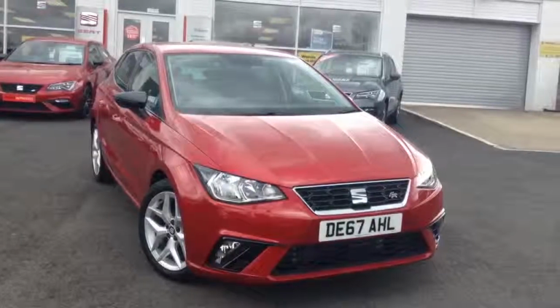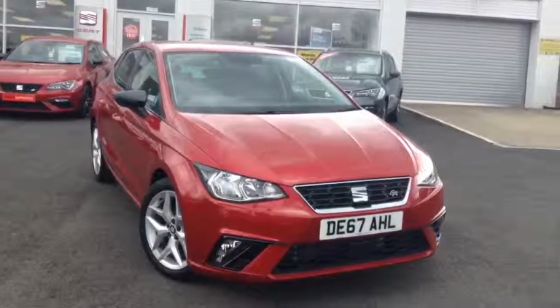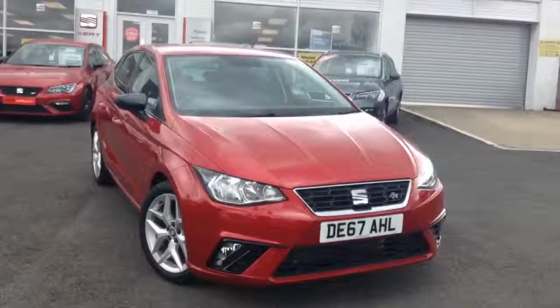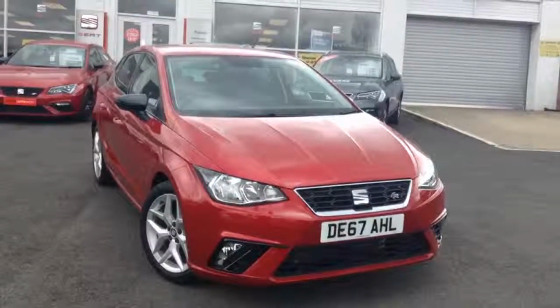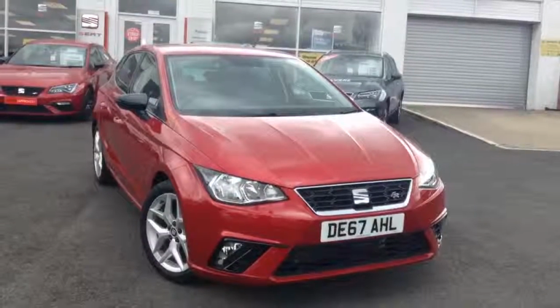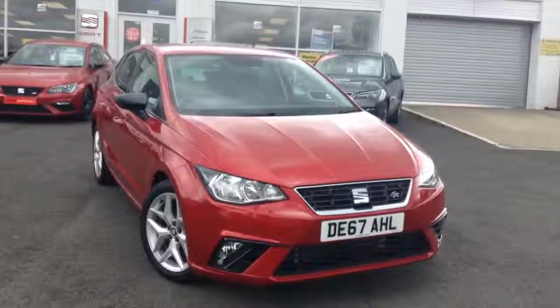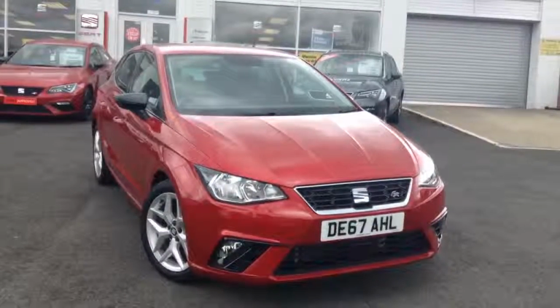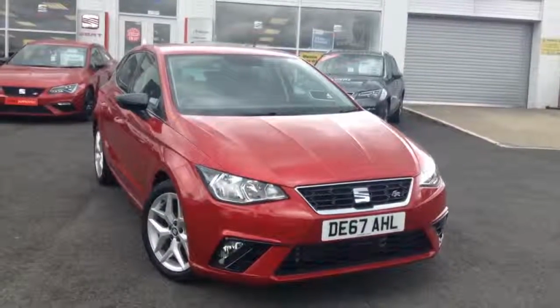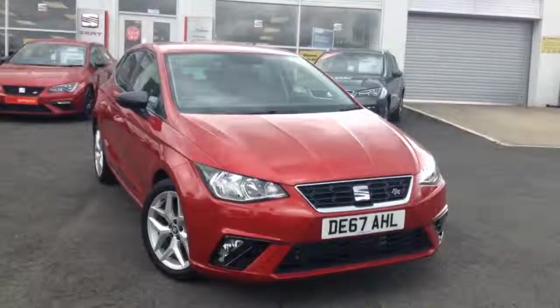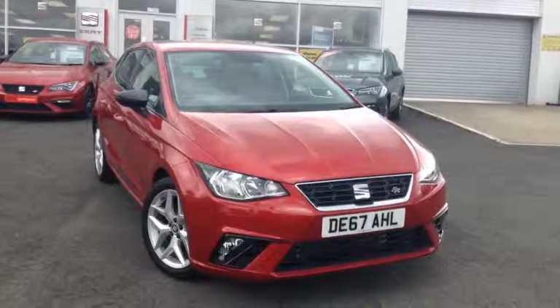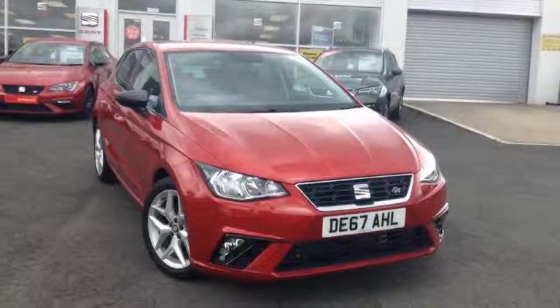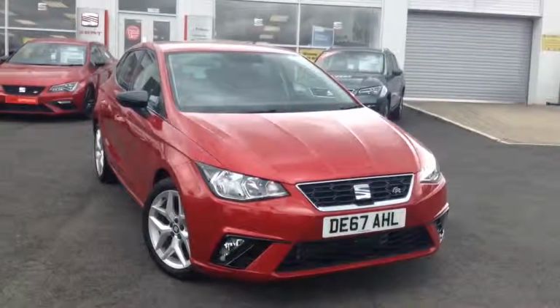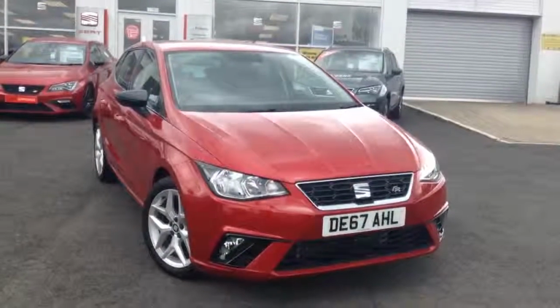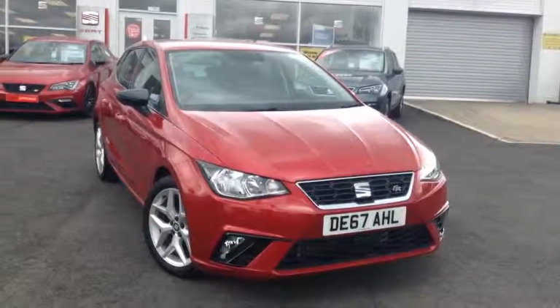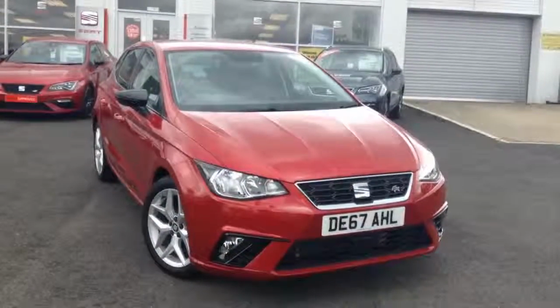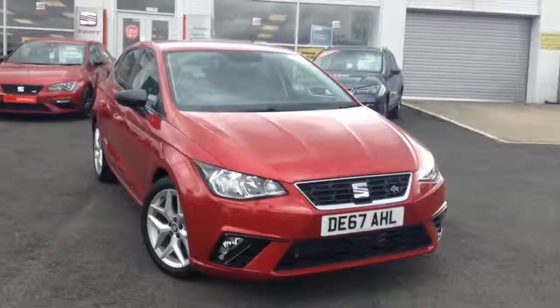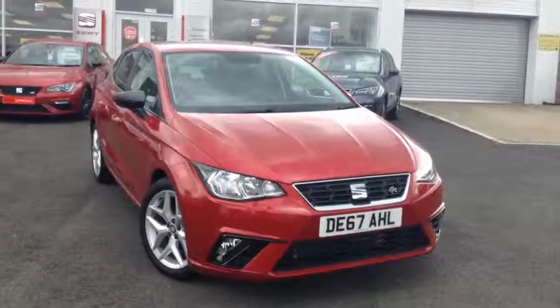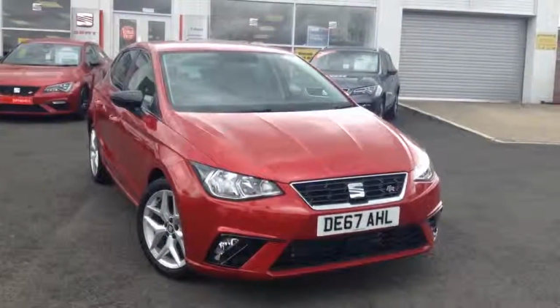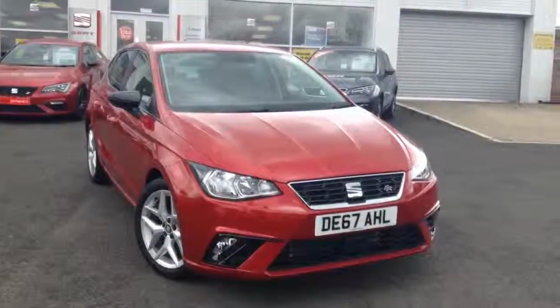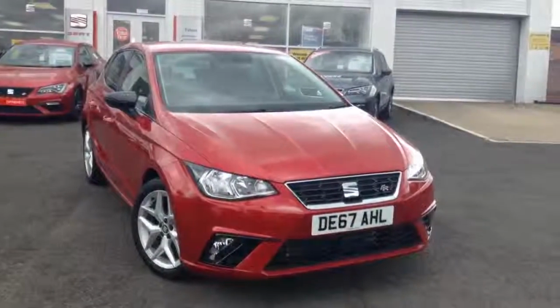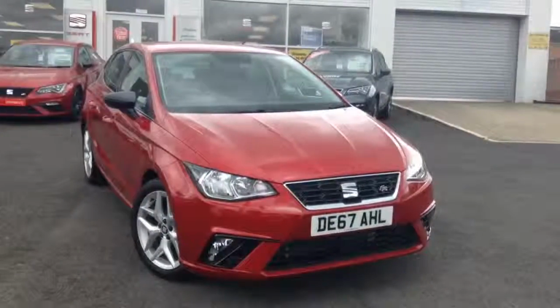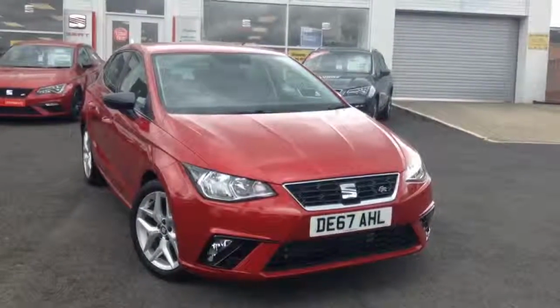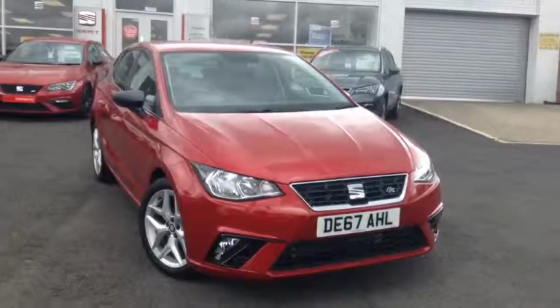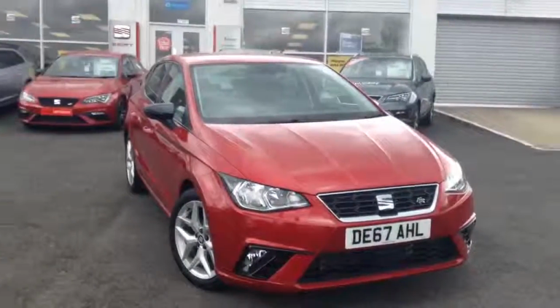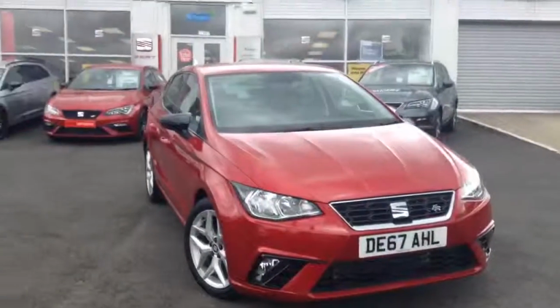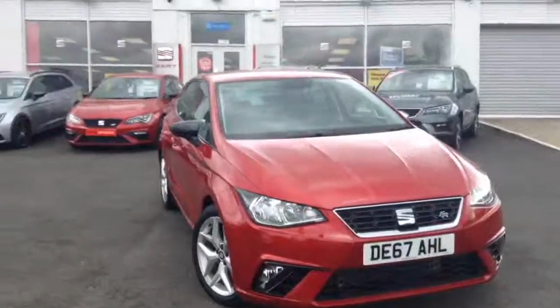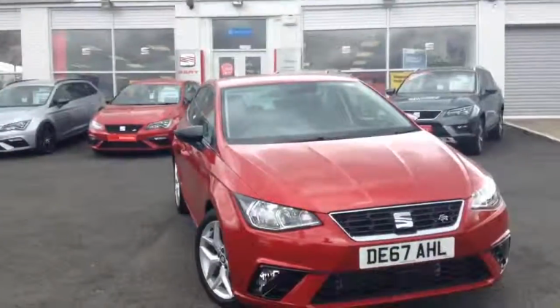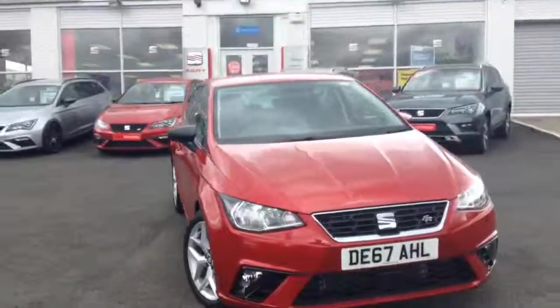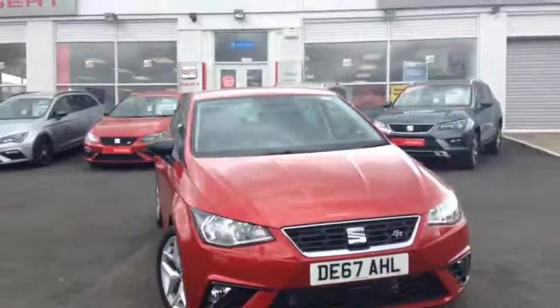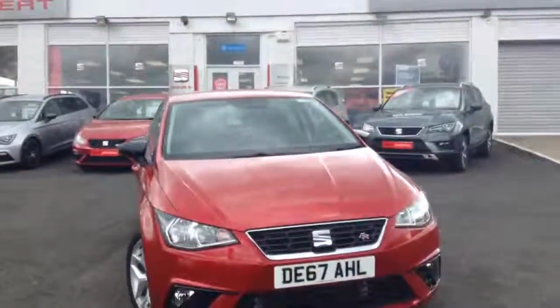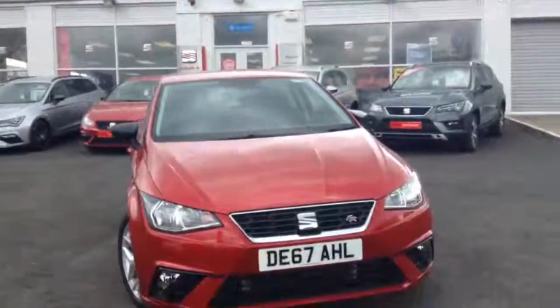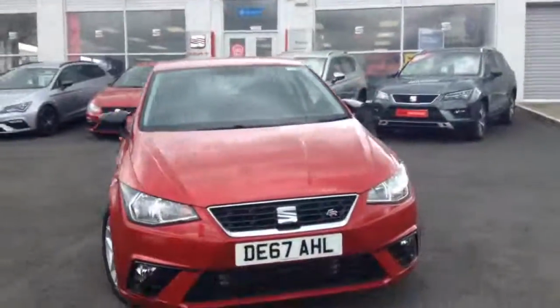This vehicle is a Seat Ibiza 1.0L TSI FR, and it has a current mileage of just 1,400 miles.